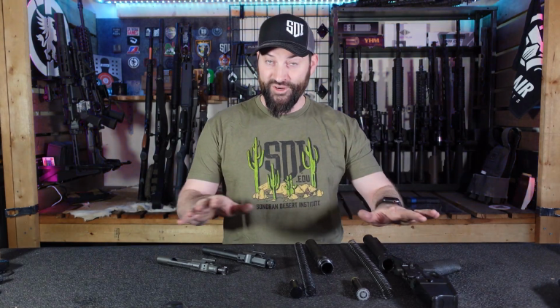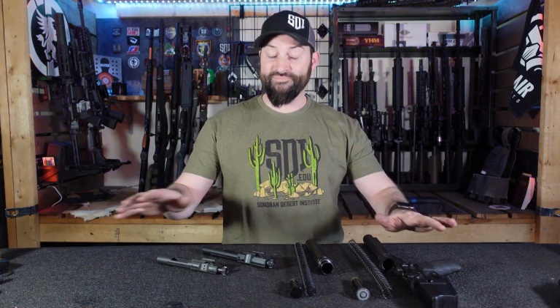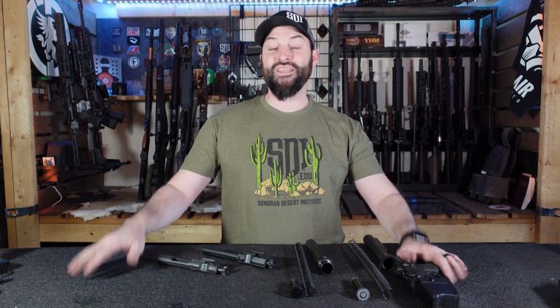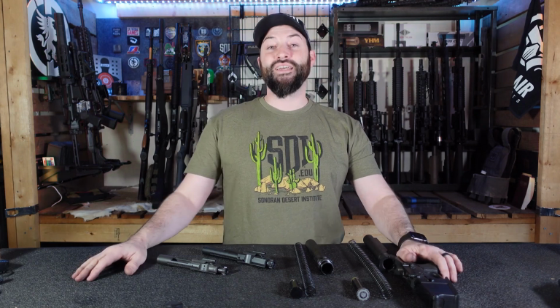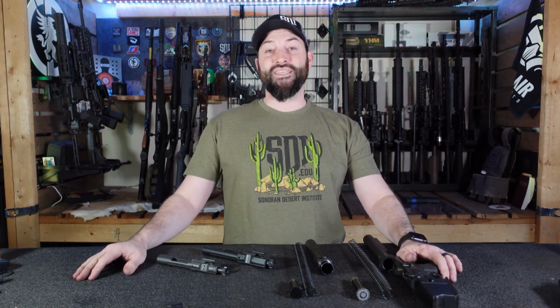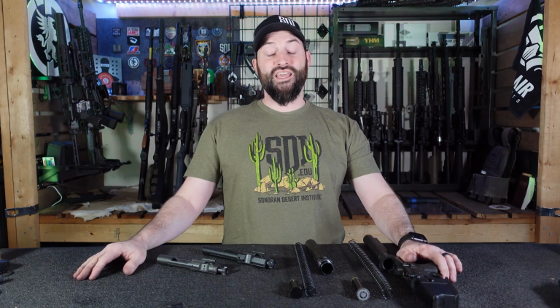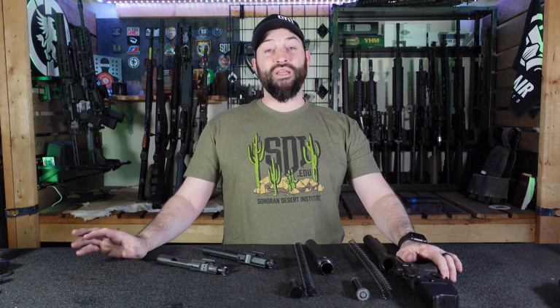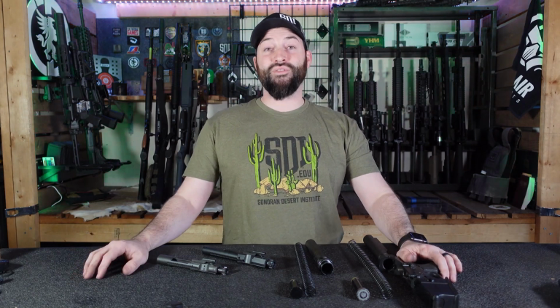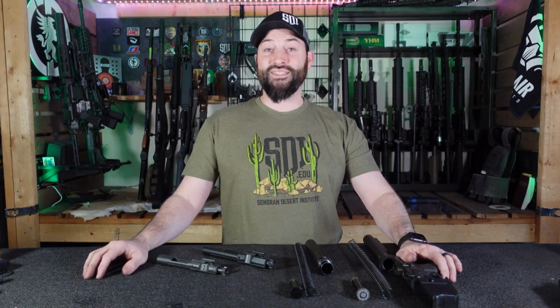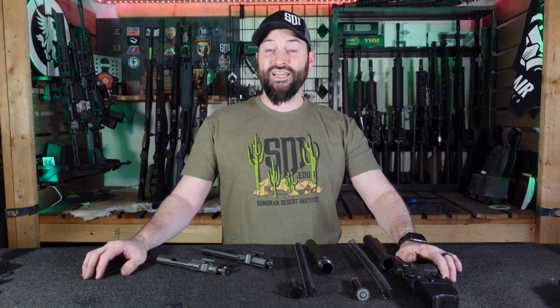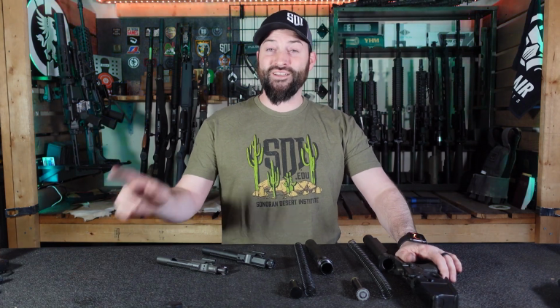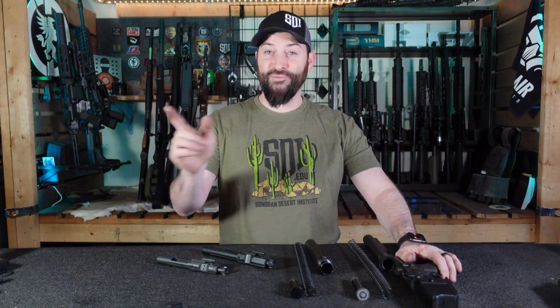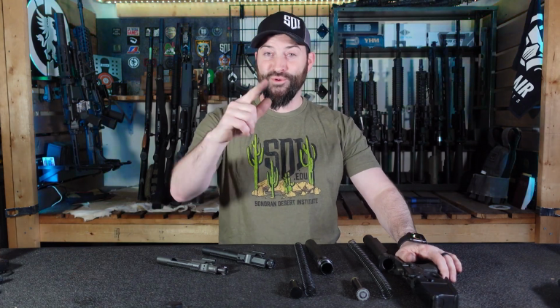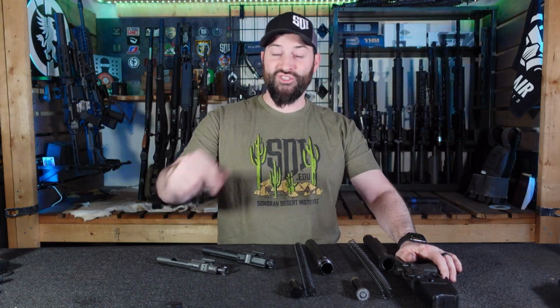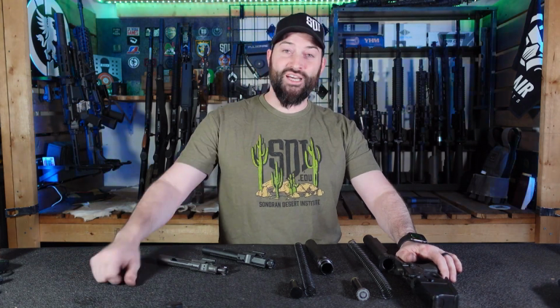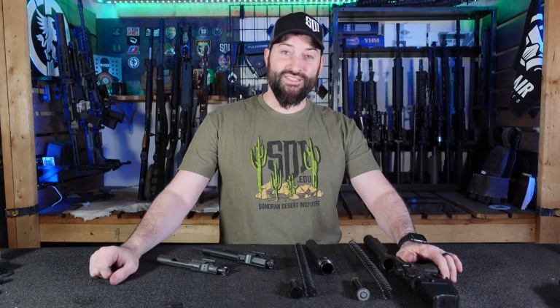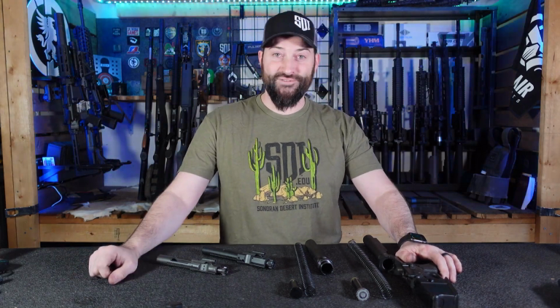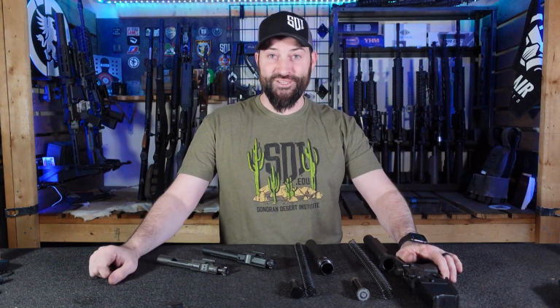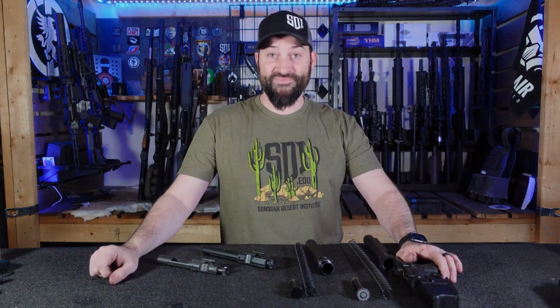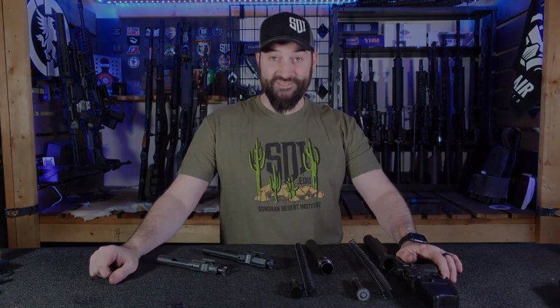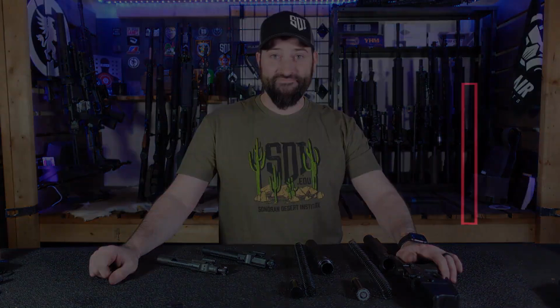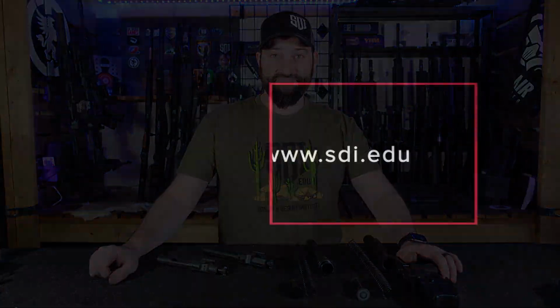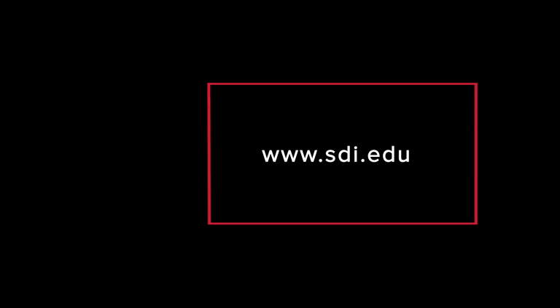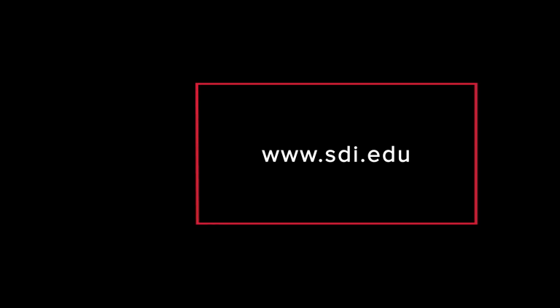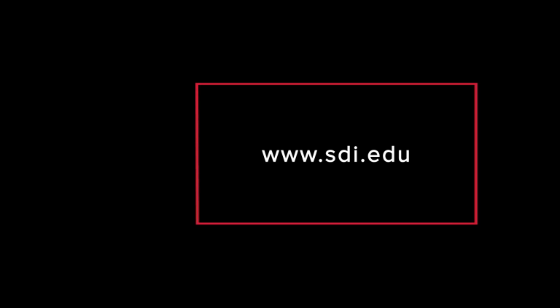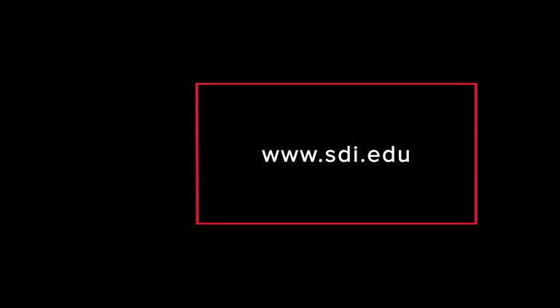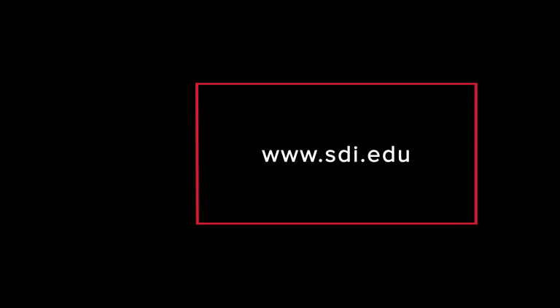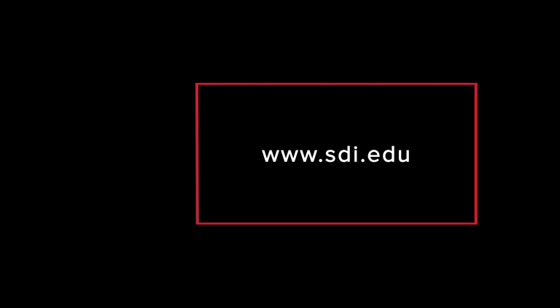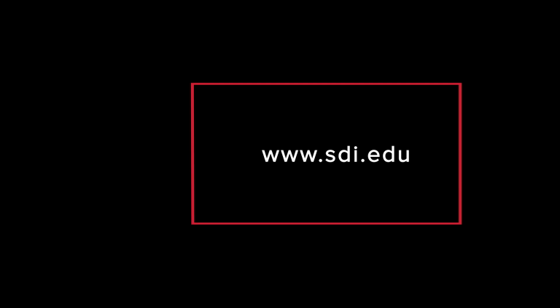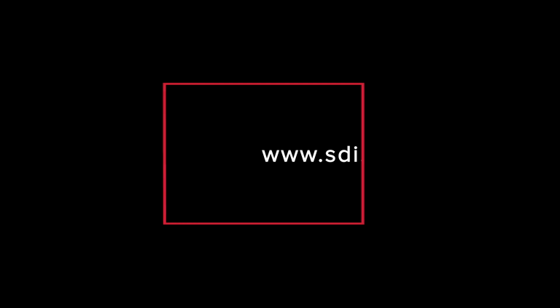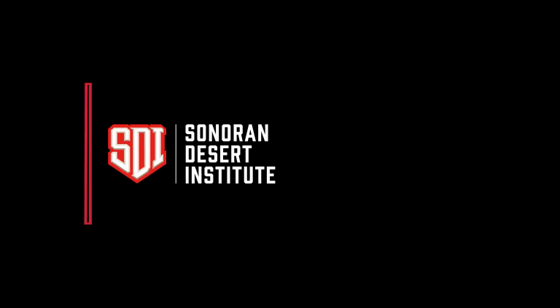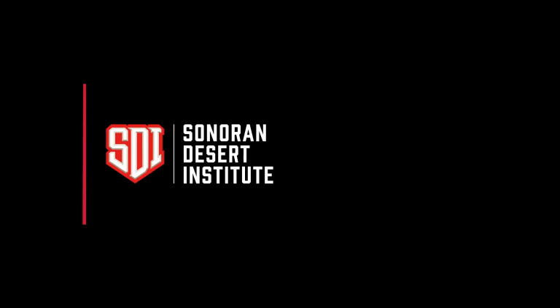All right, that's it. Caleb Downing with SDI. Hopefully we'll catch you guys in the next video. See ya, bye.